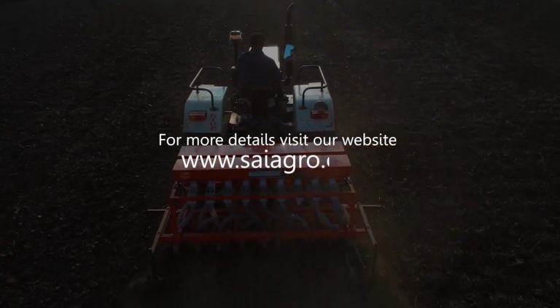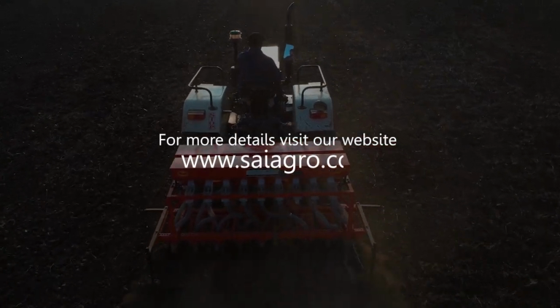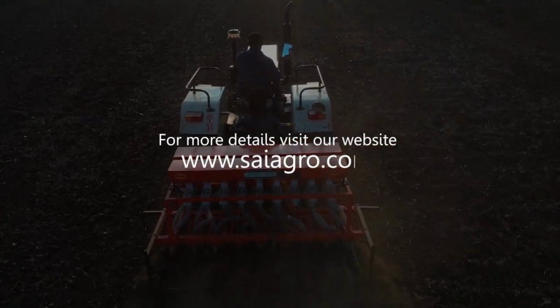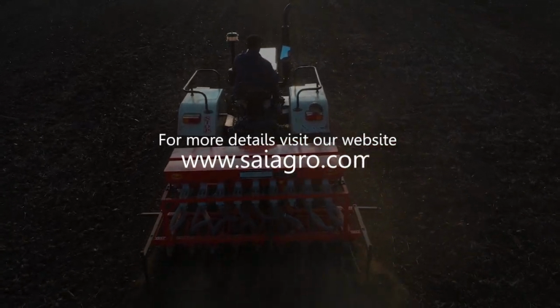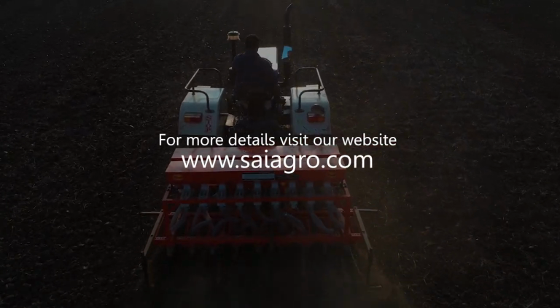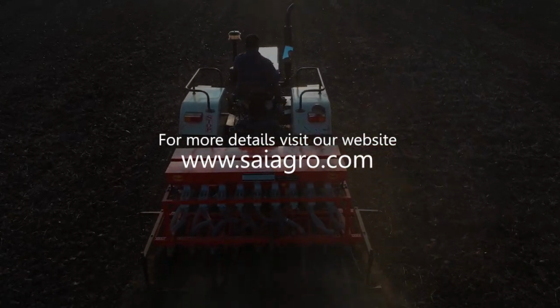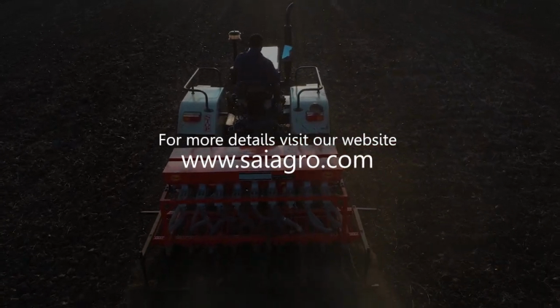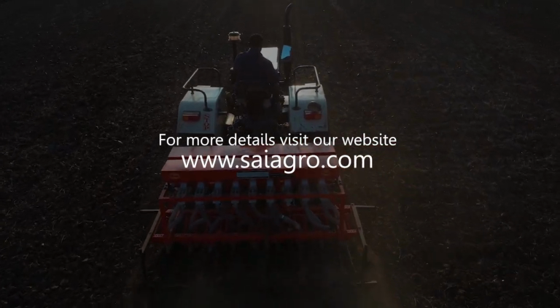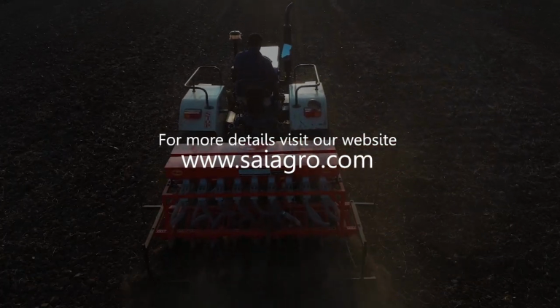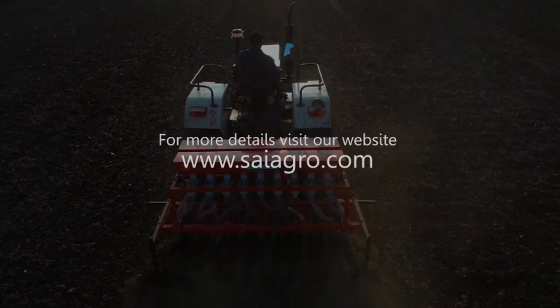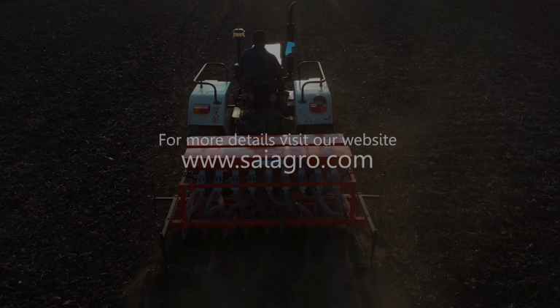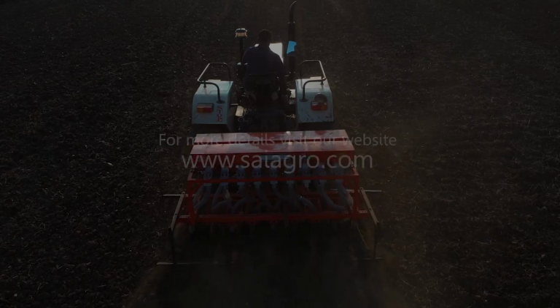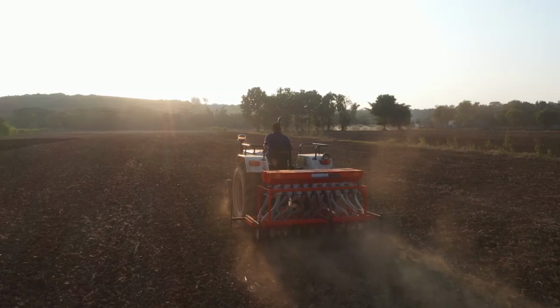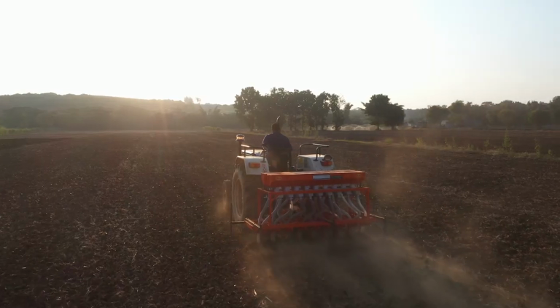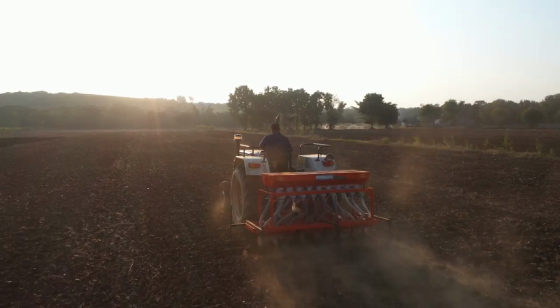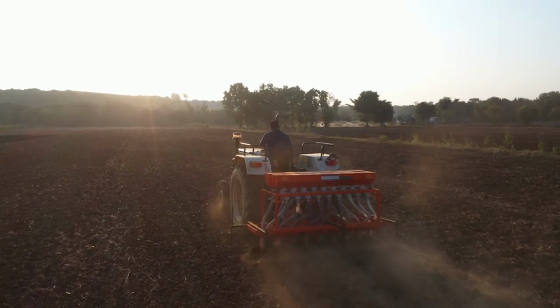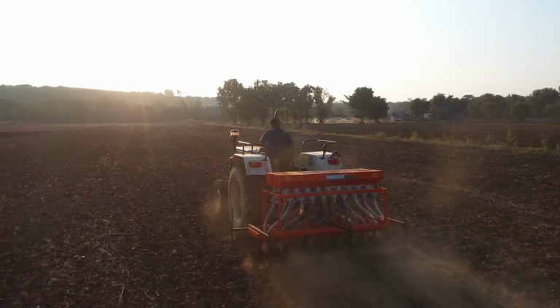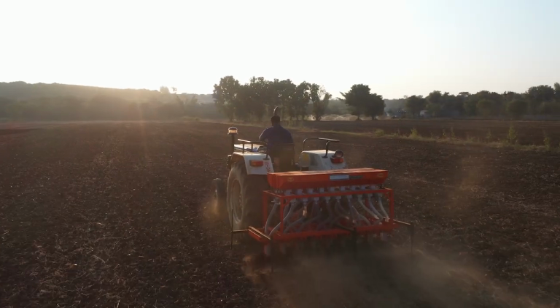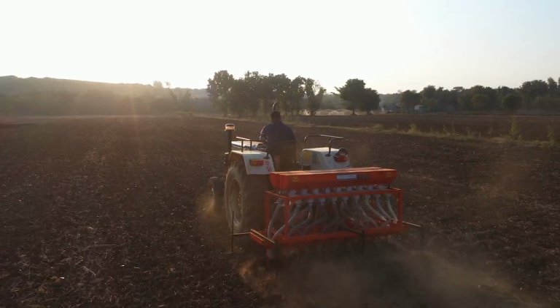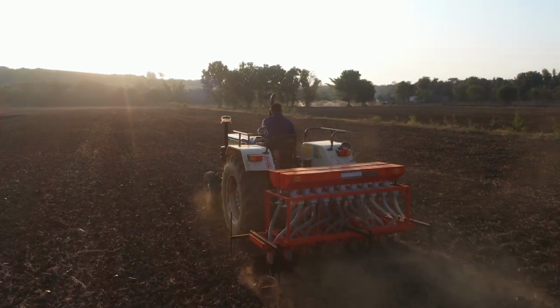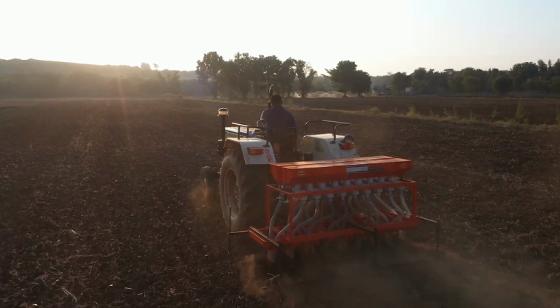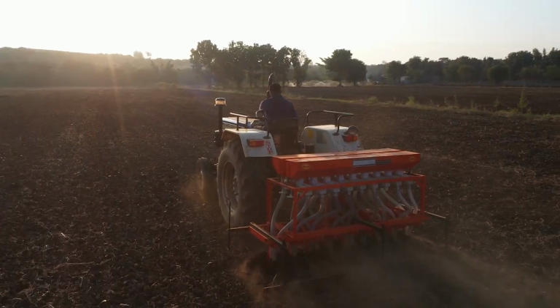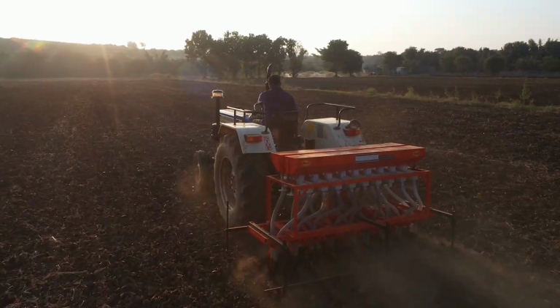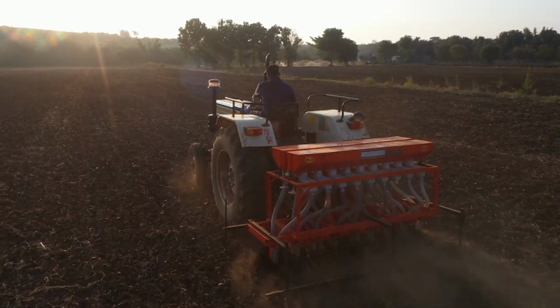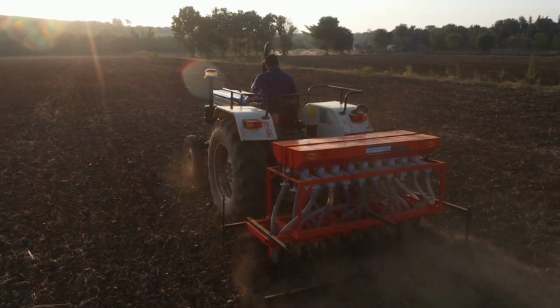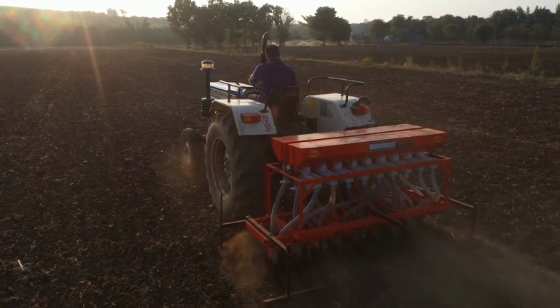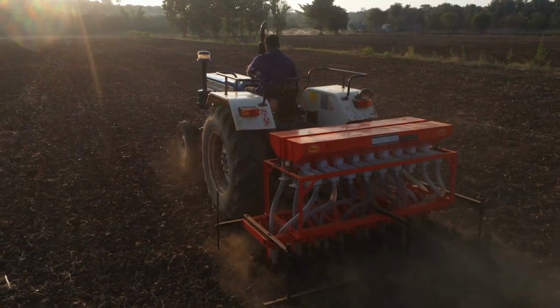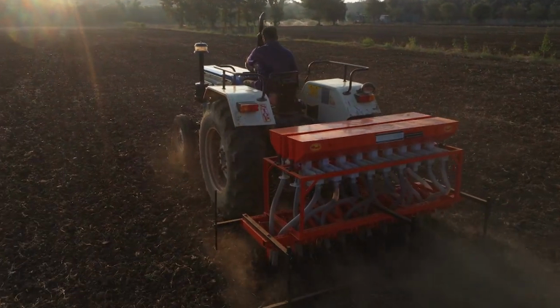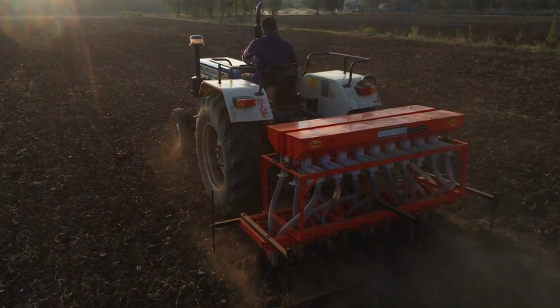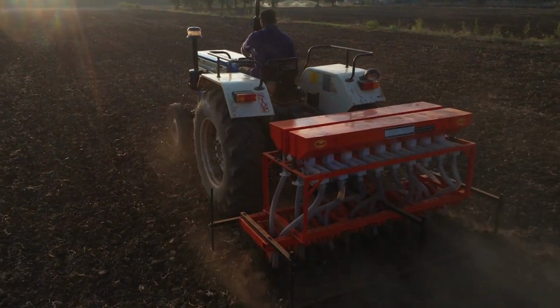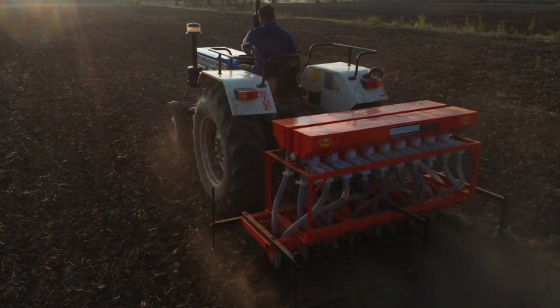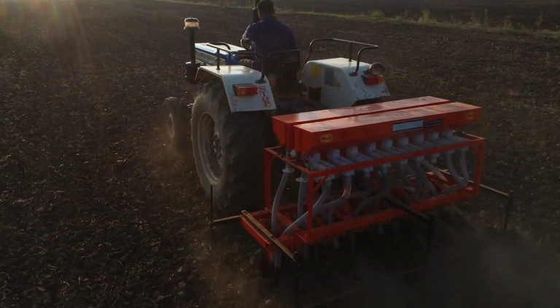Contact any of our nearest marketing office, distributor or dealer.